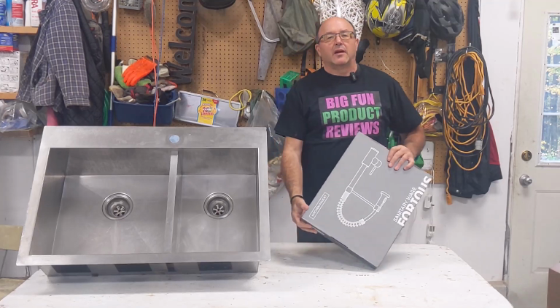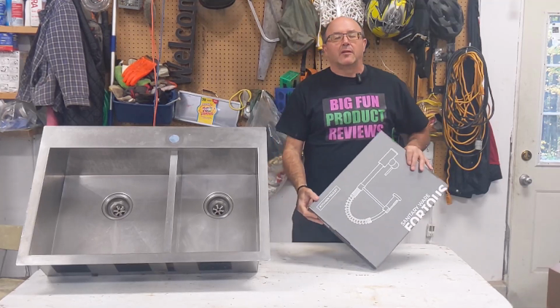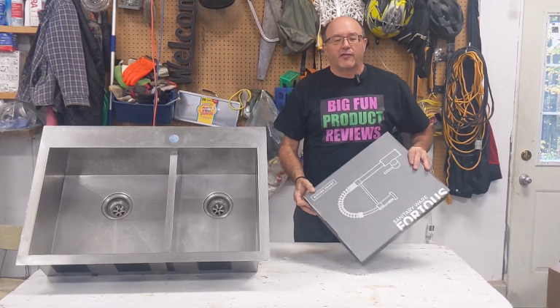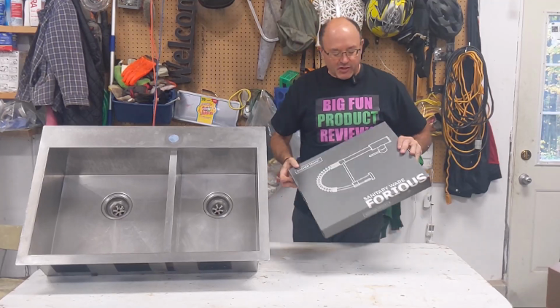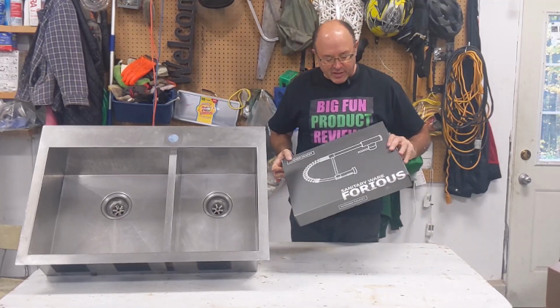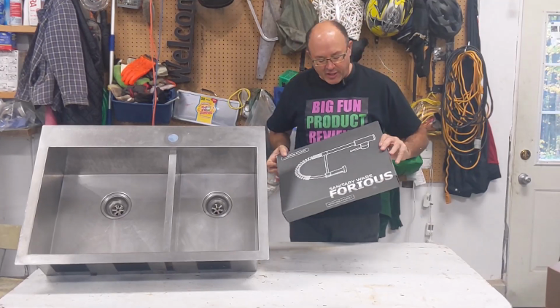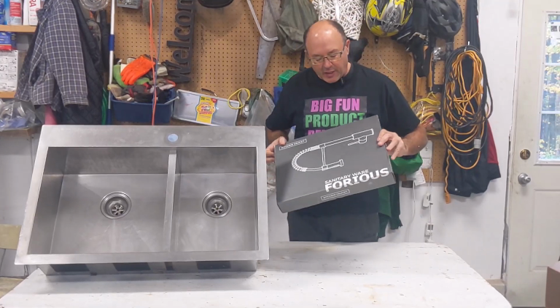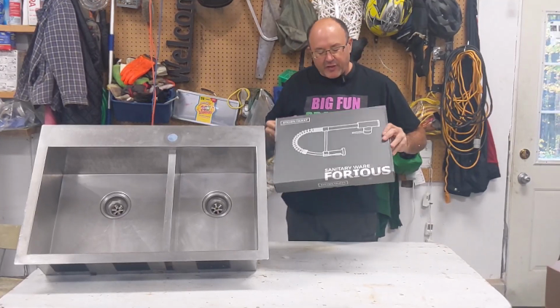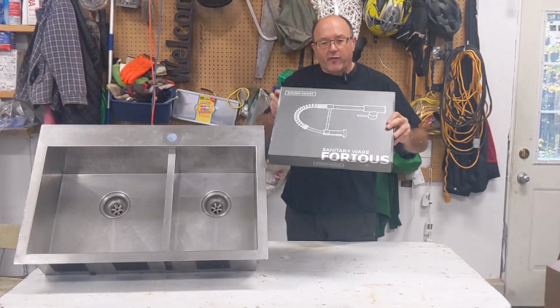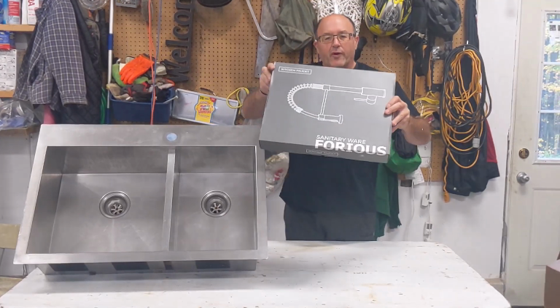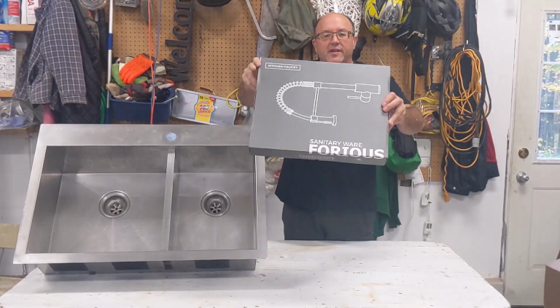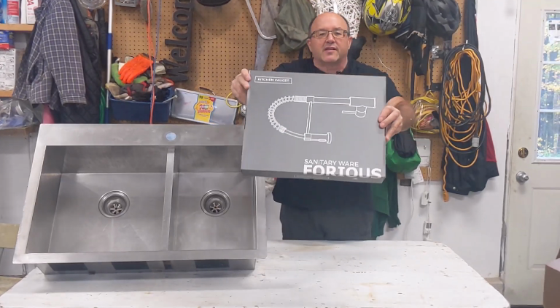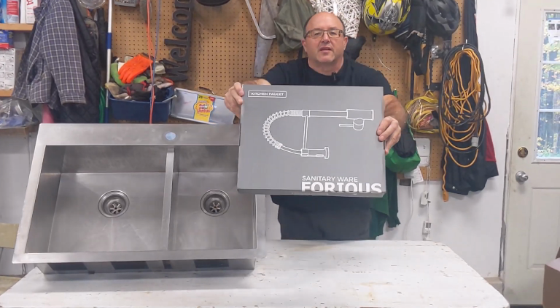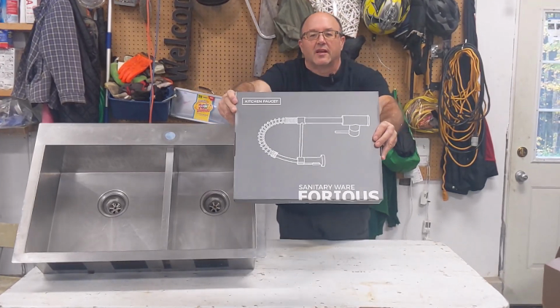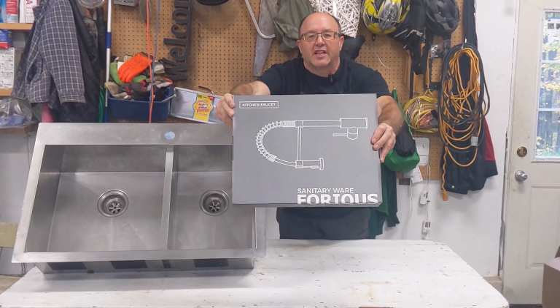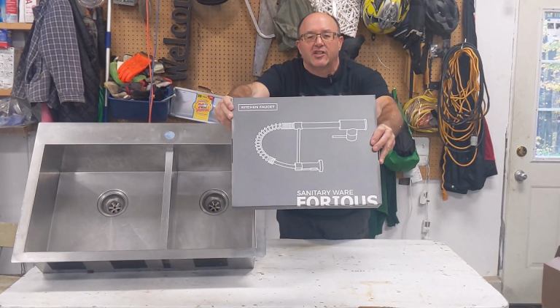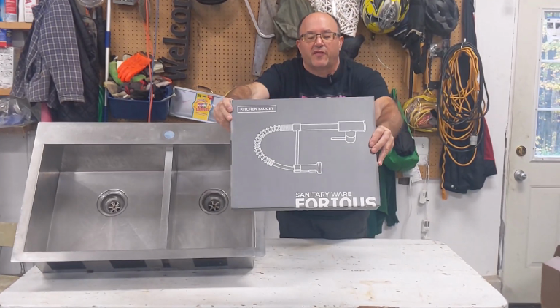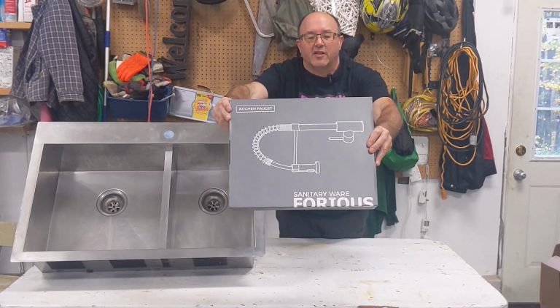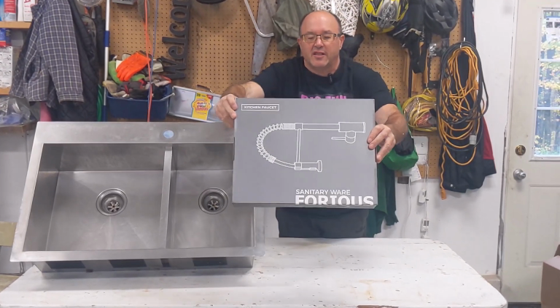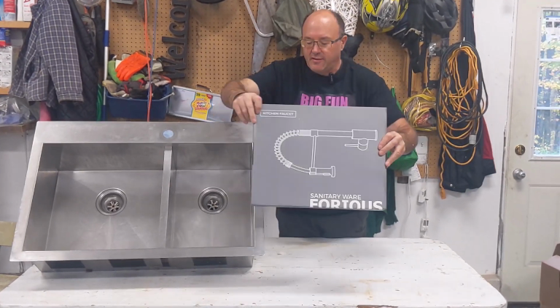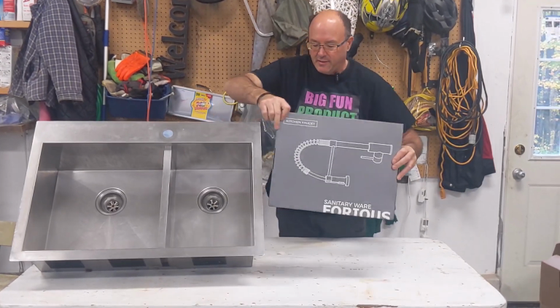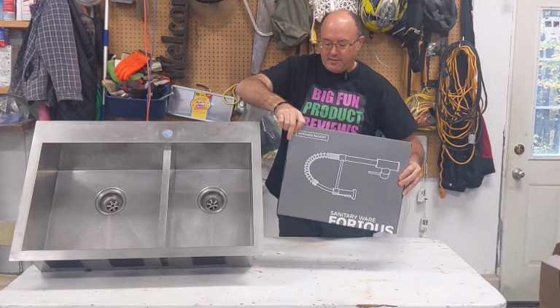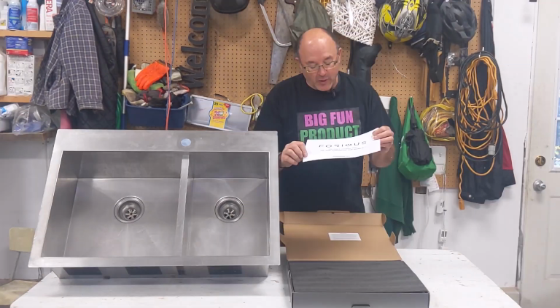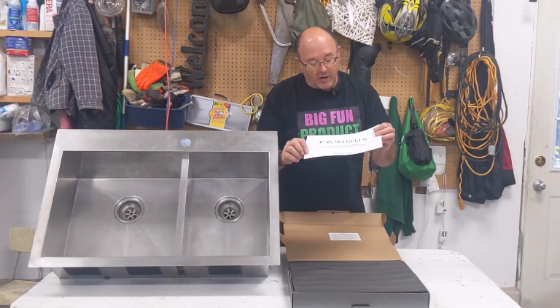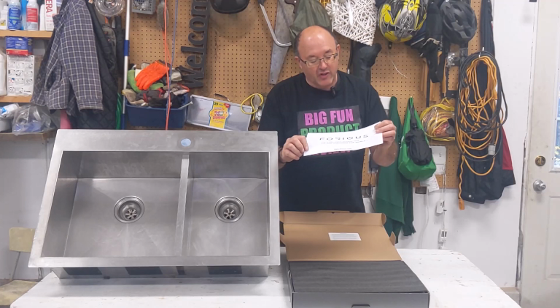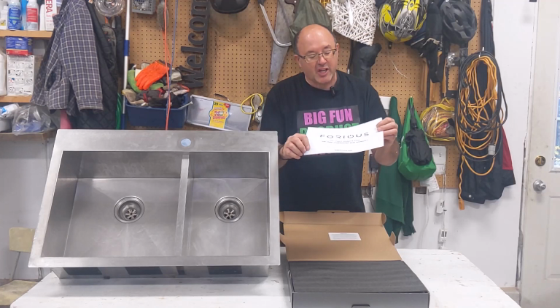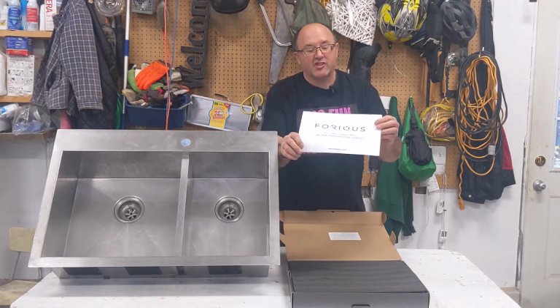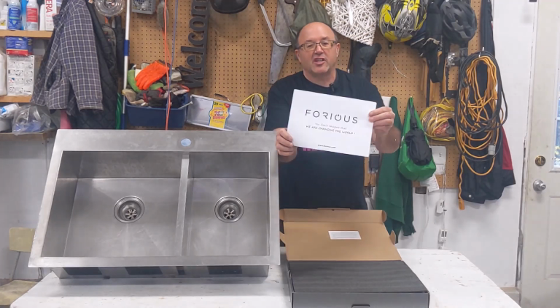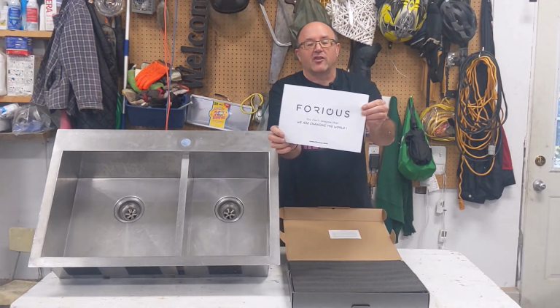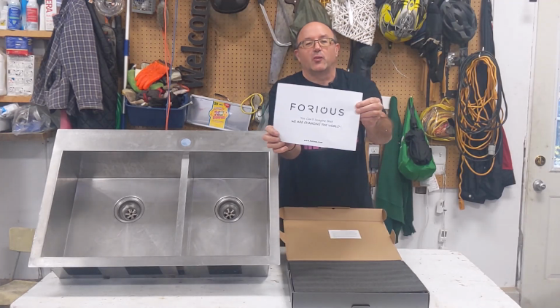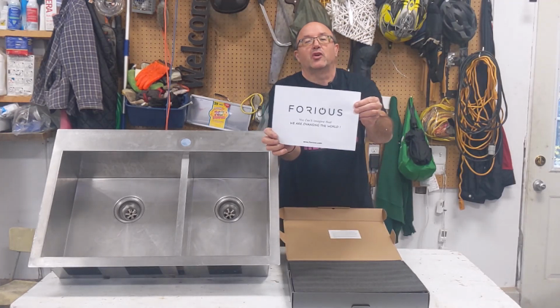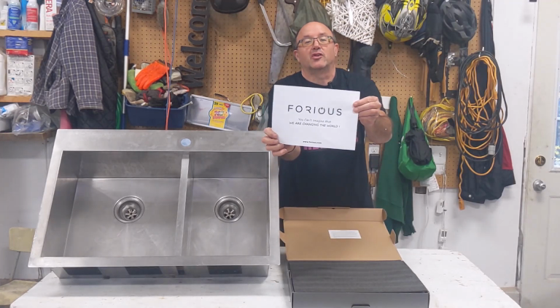Hello my friends, Sheiks here. We've got the Foreus kitchen faucet. We are changing the world.